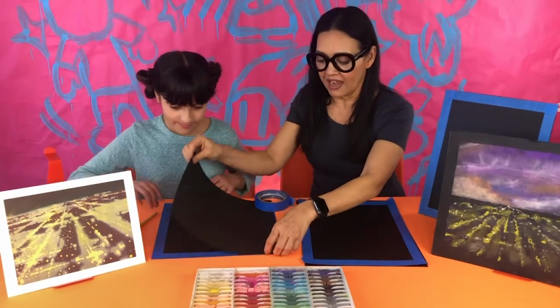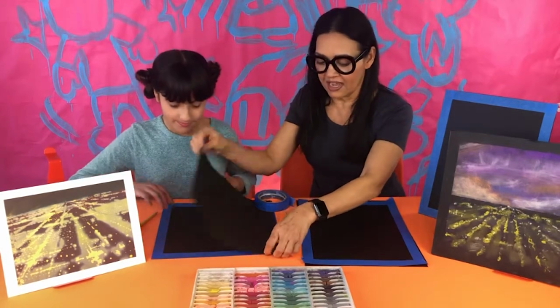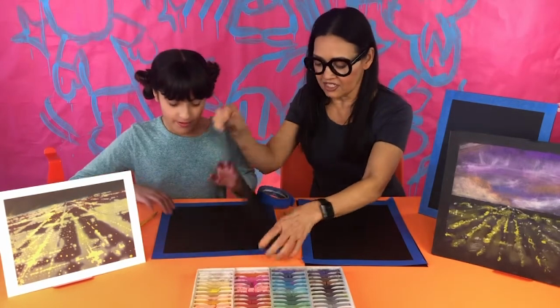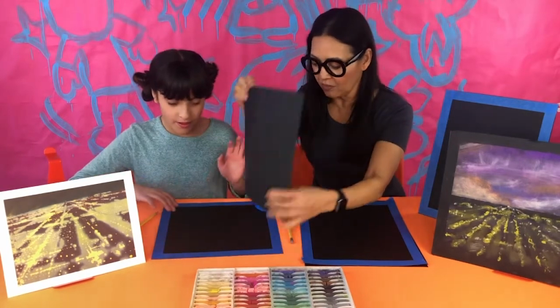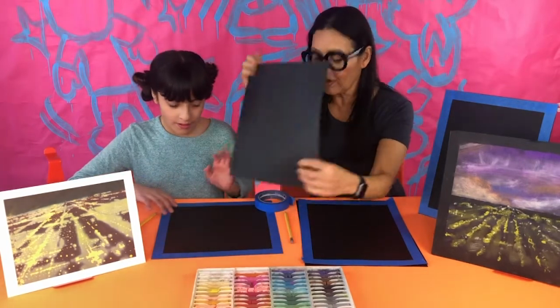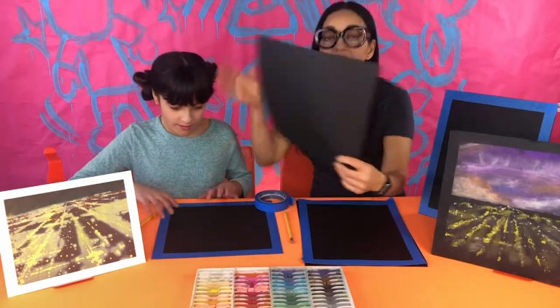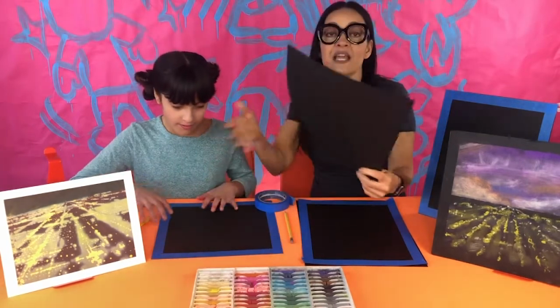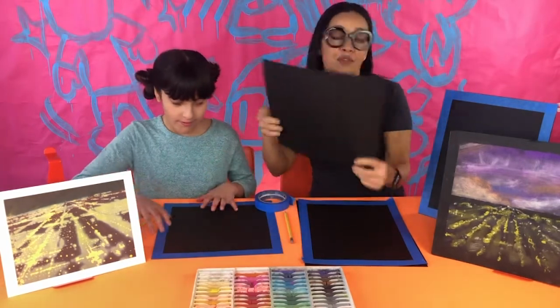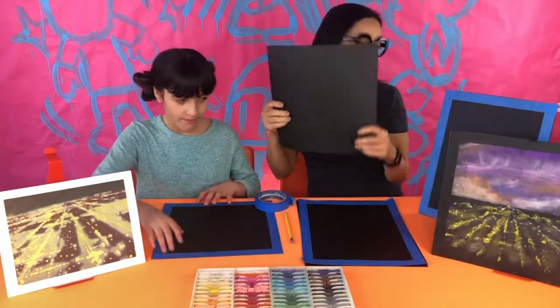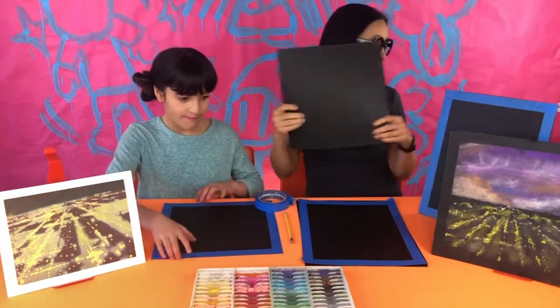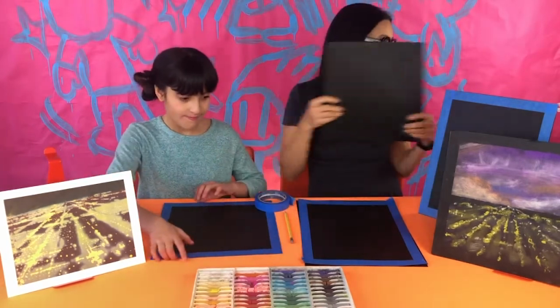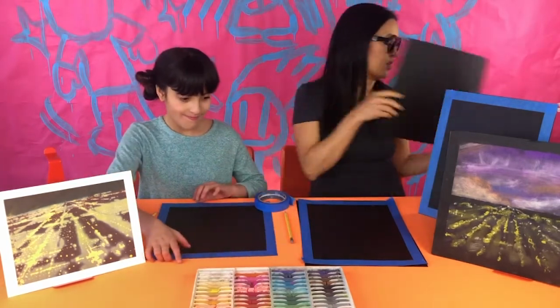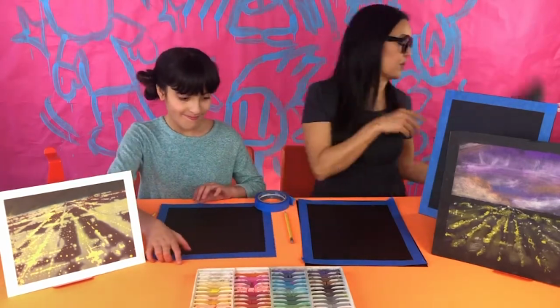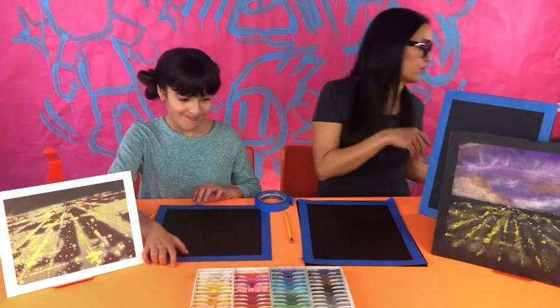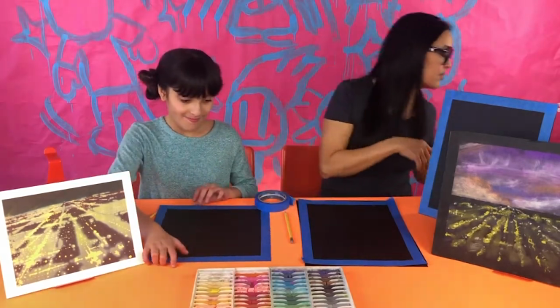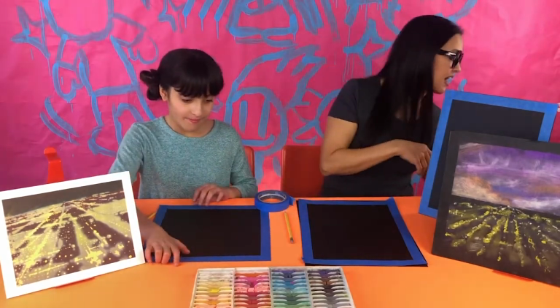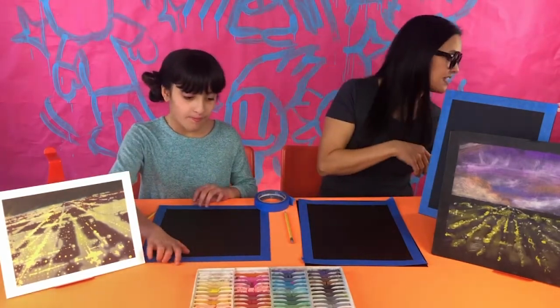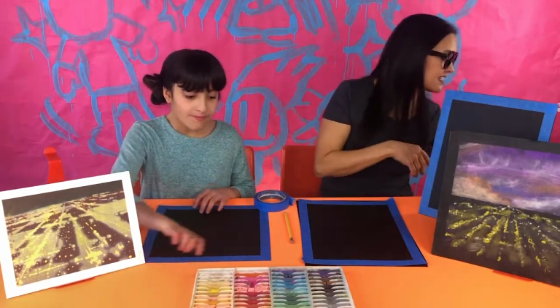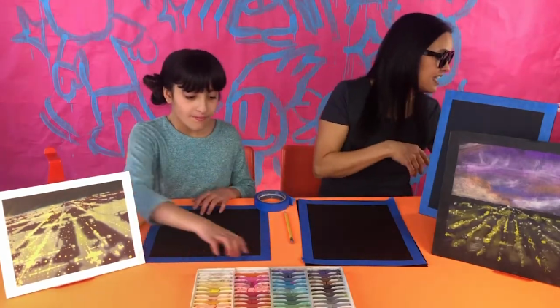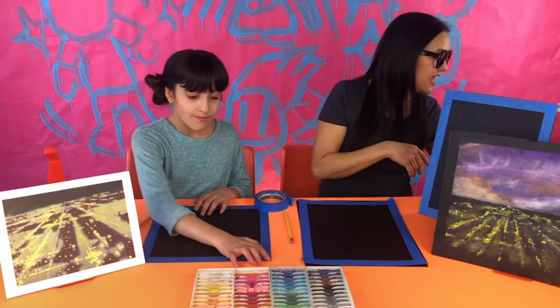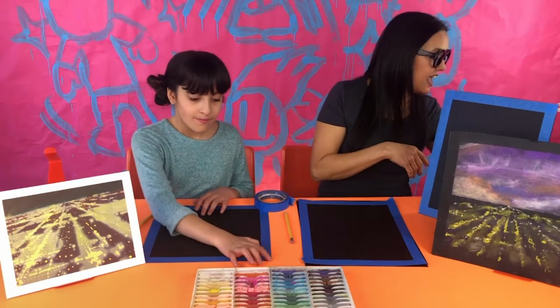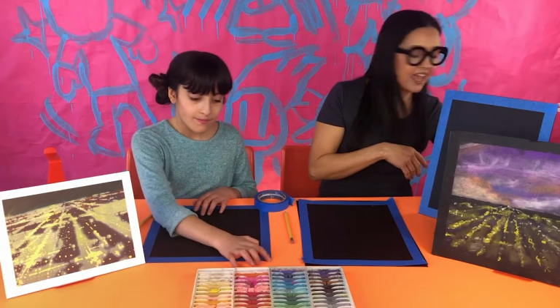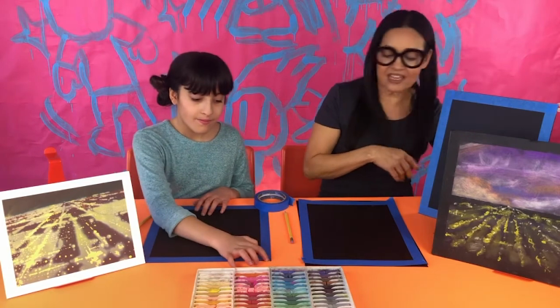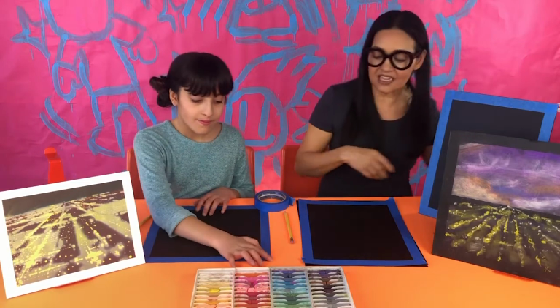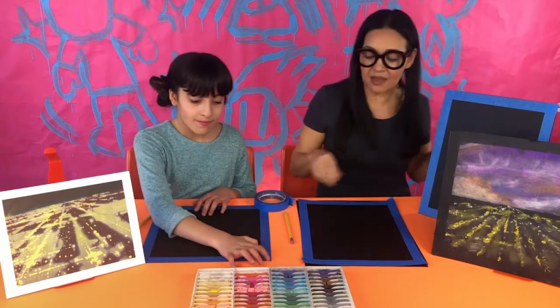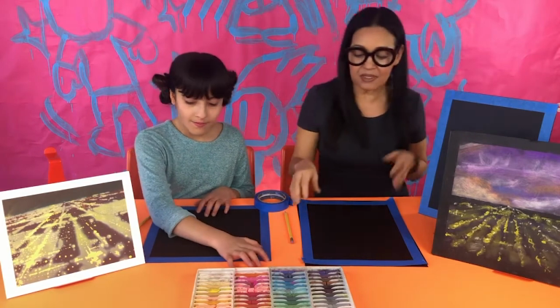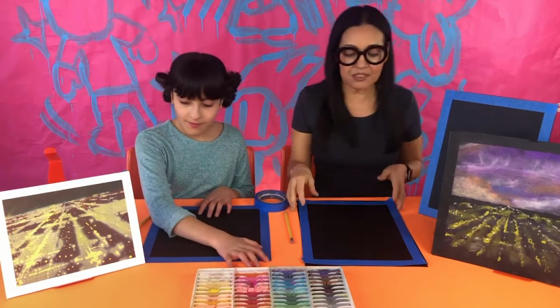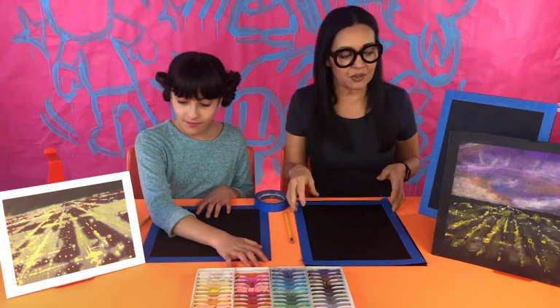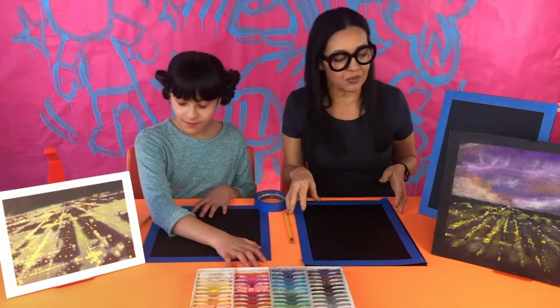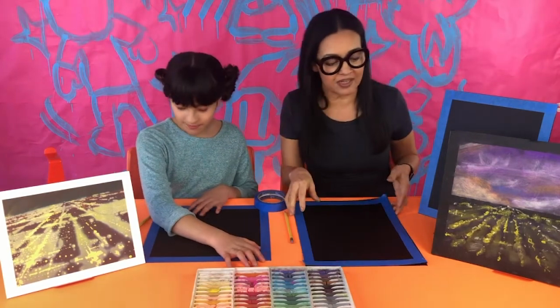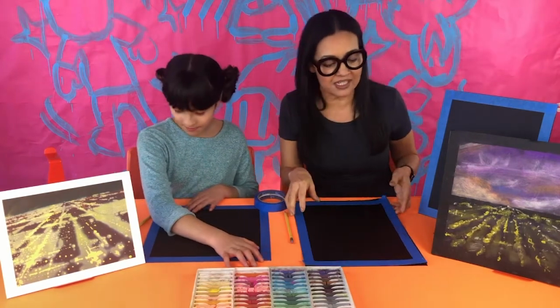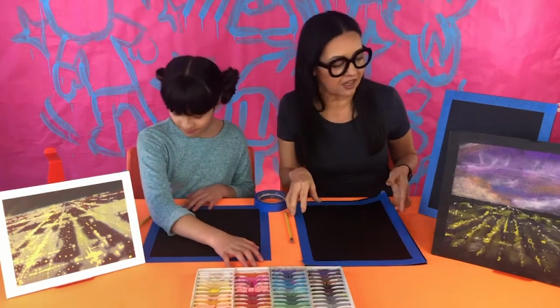Lily is going to be doing a square — we already taped hers to save time — and I'm going to be doing a rectangle.